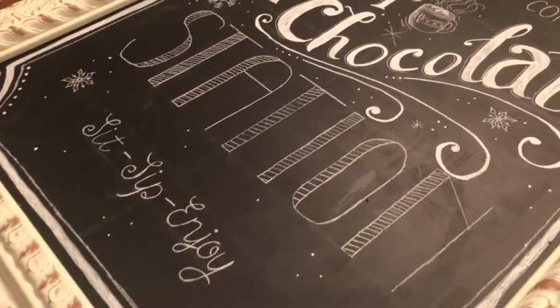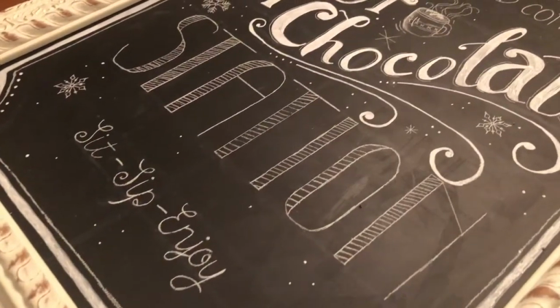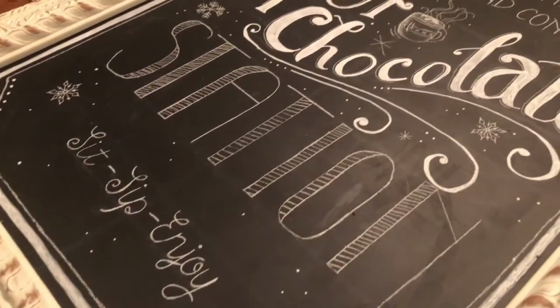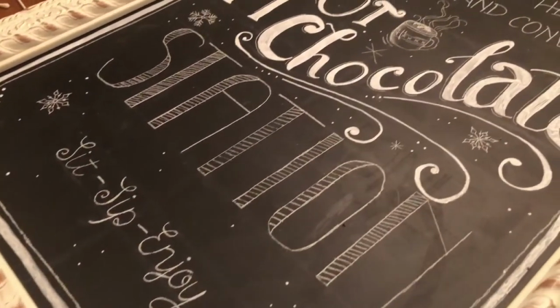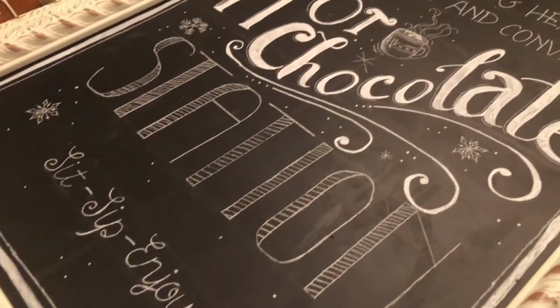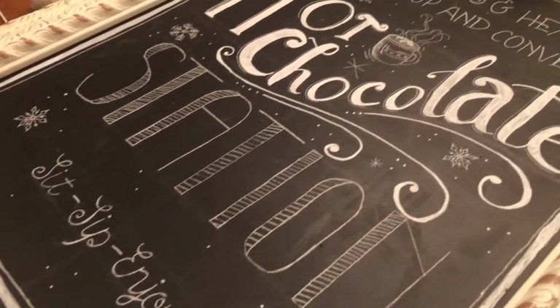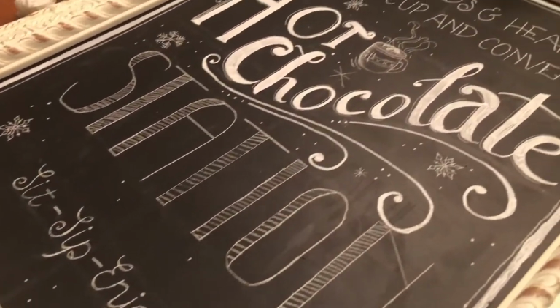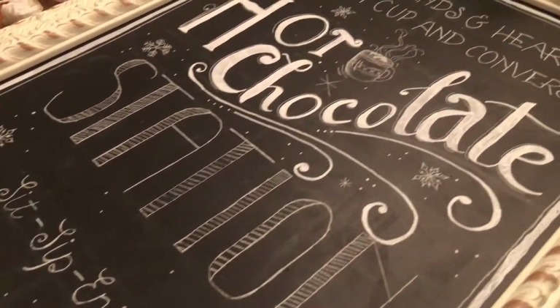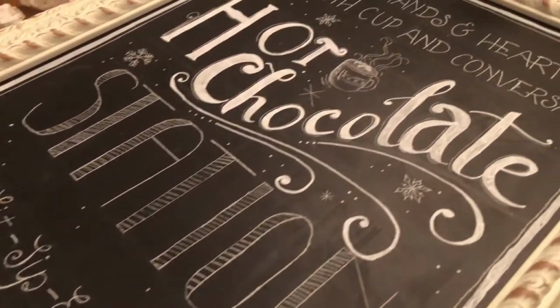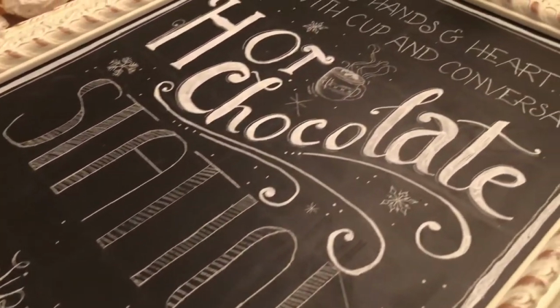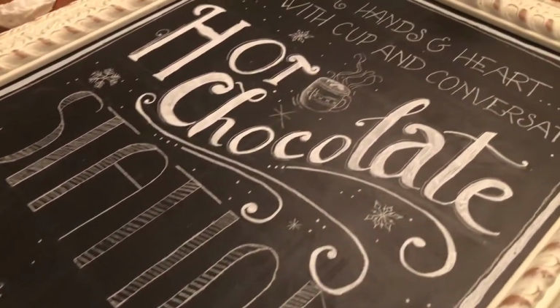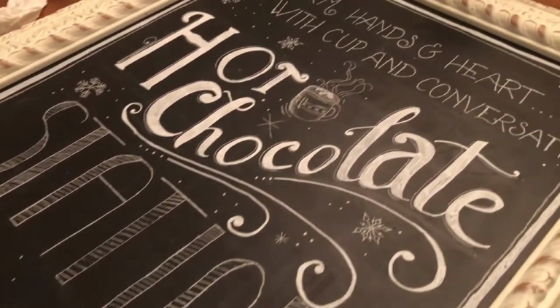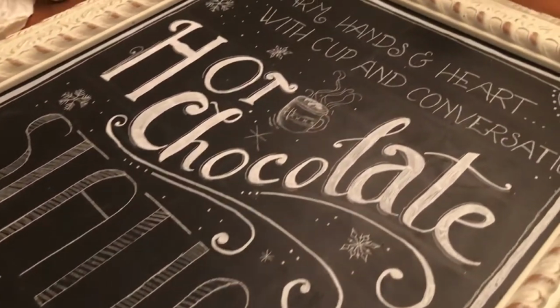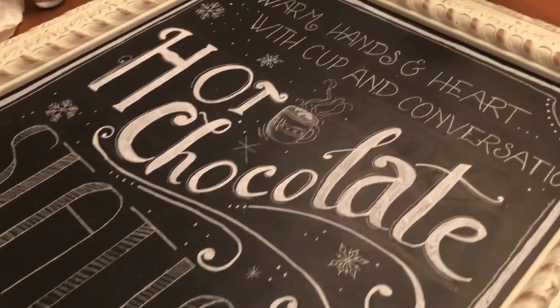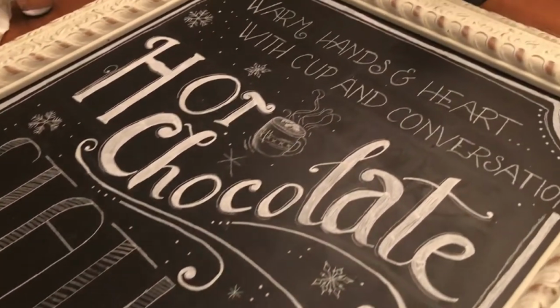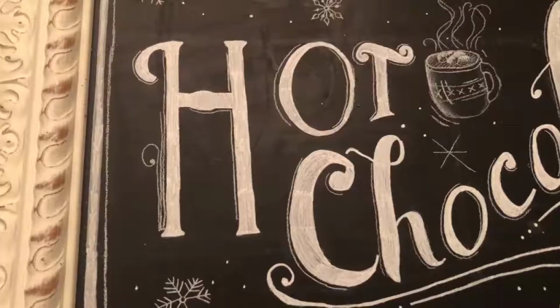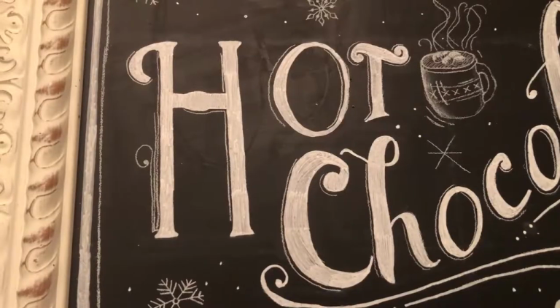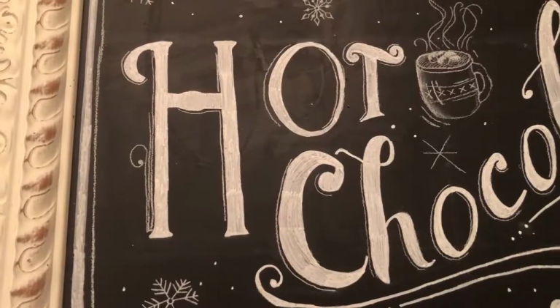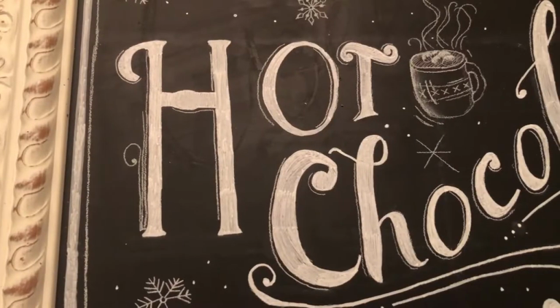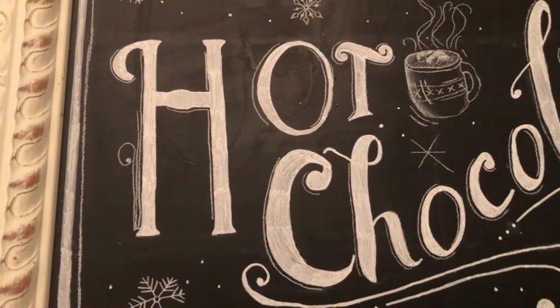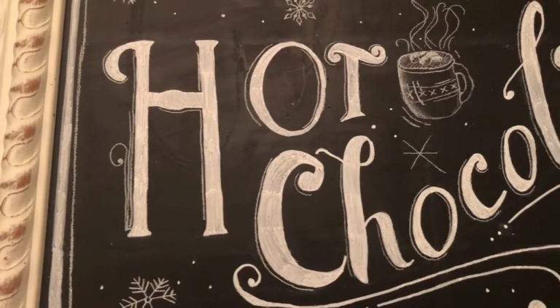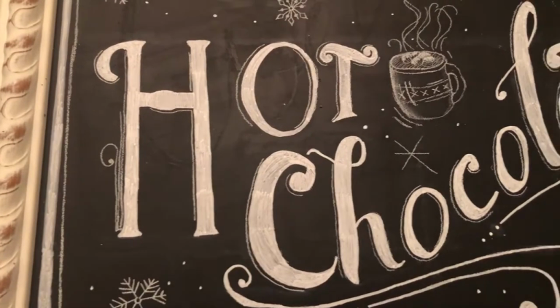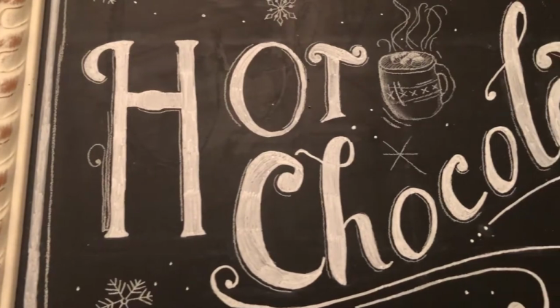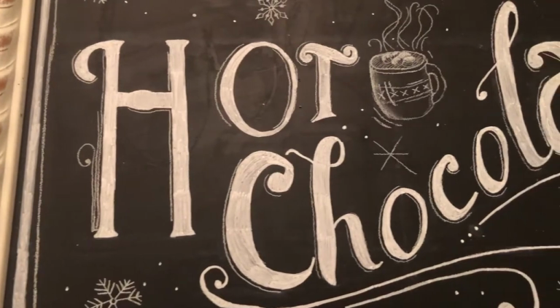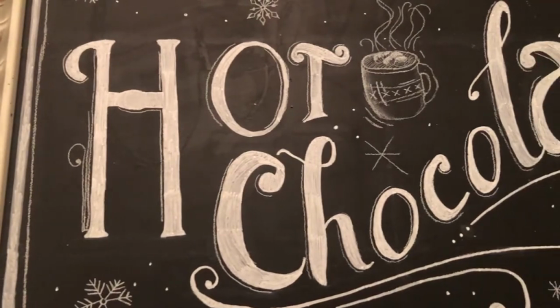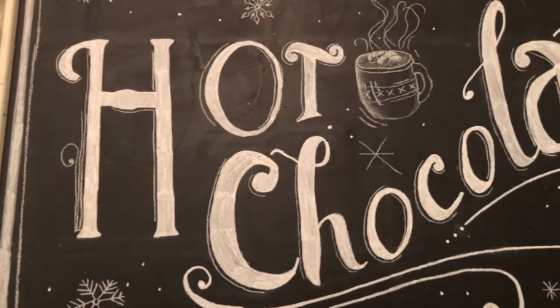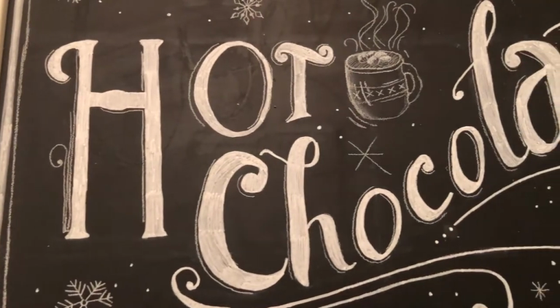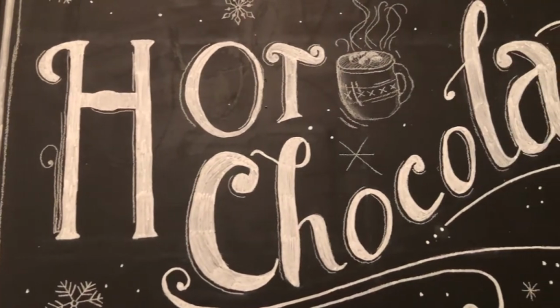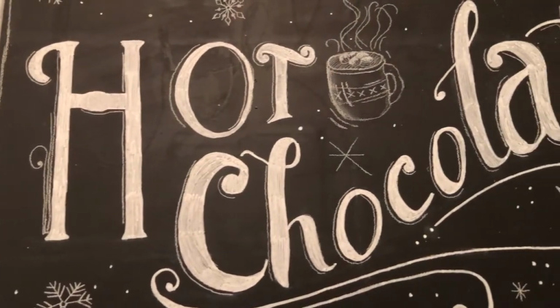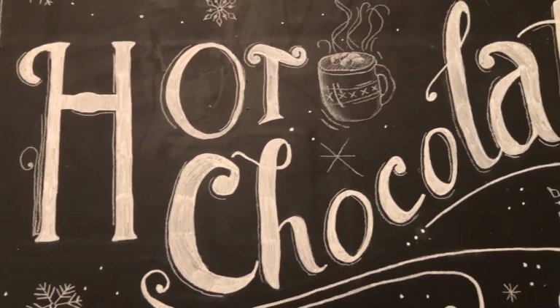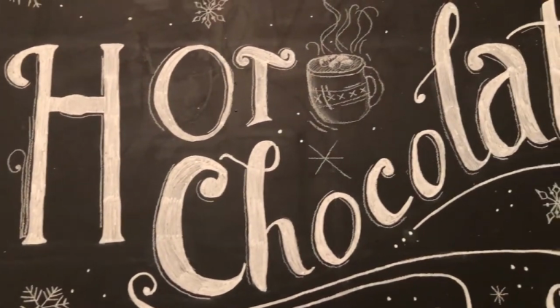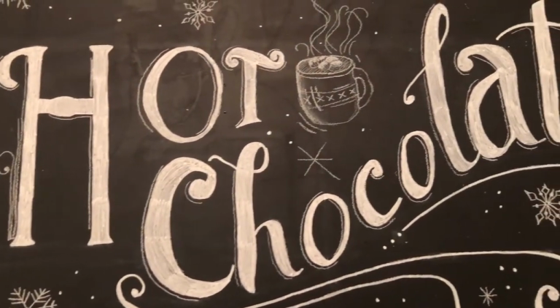Today I'm going to be sharing with you guys a time-lapse of some chalkboard art I did recently and some tips along the way.